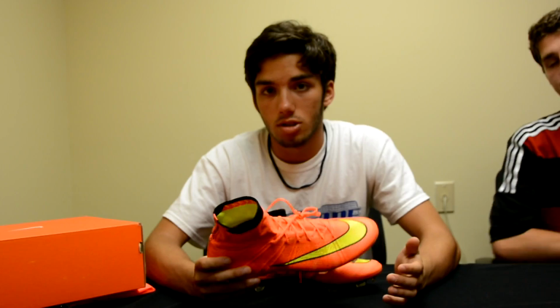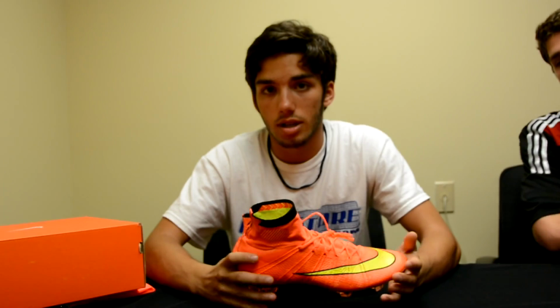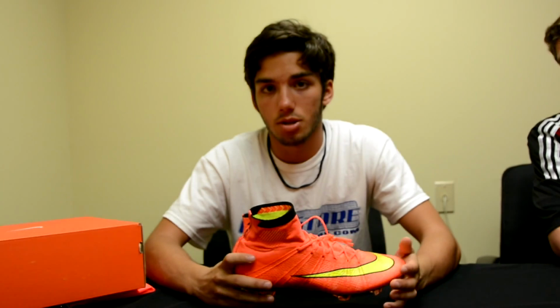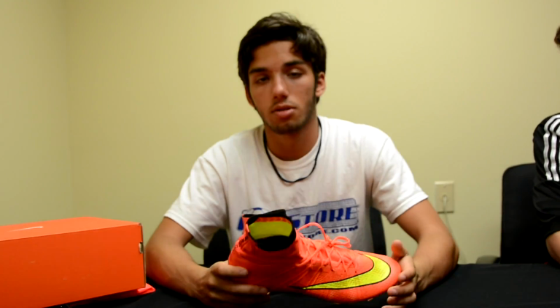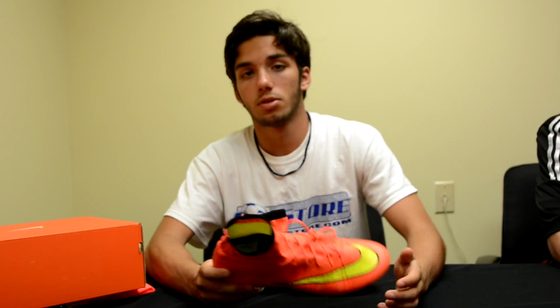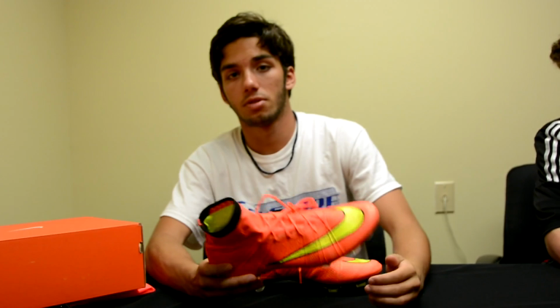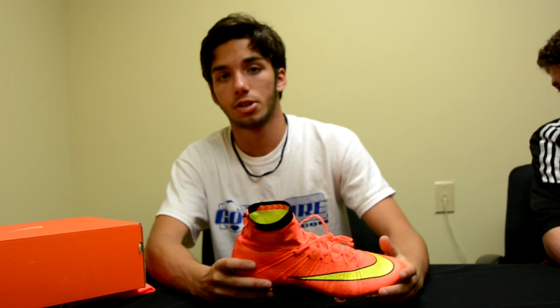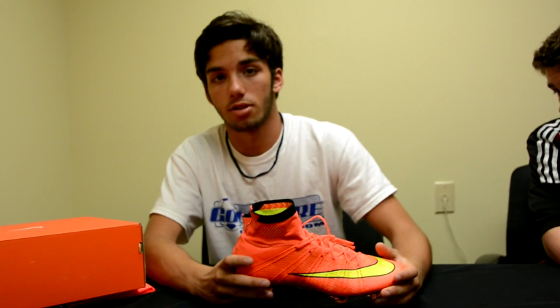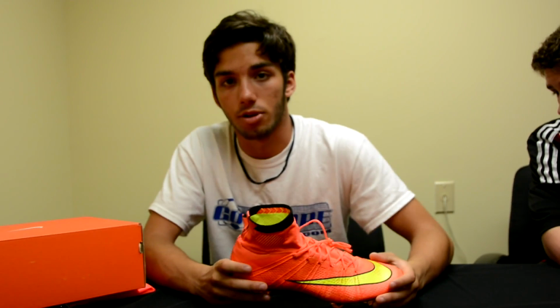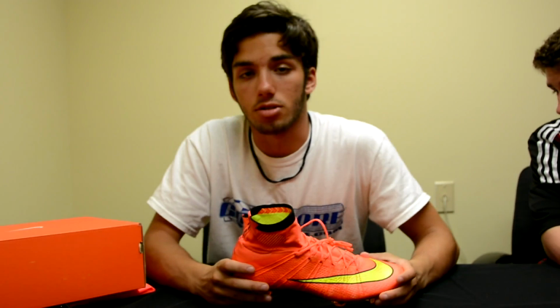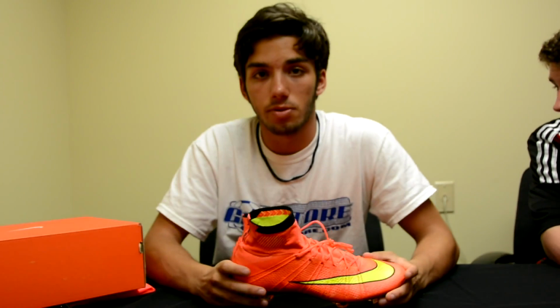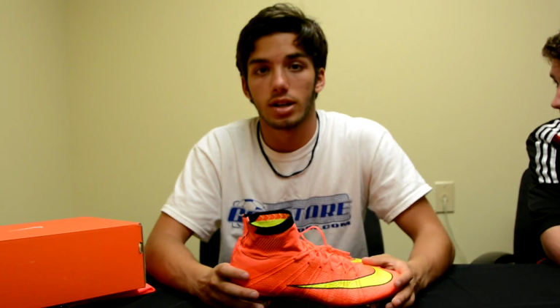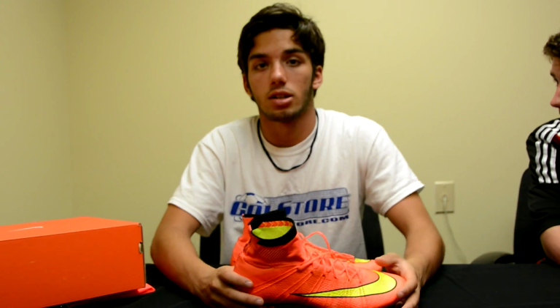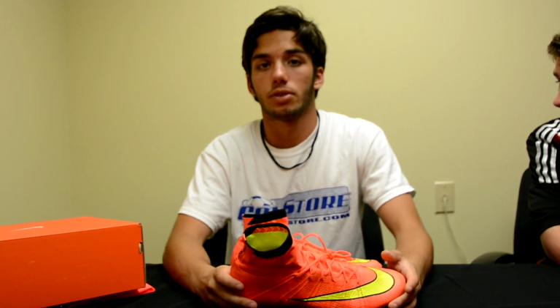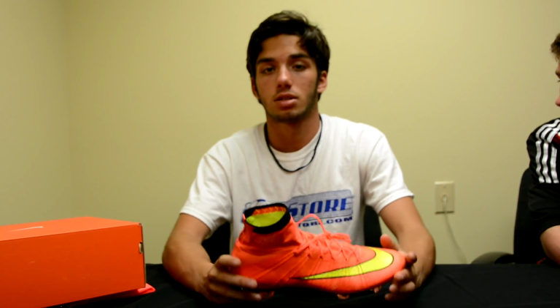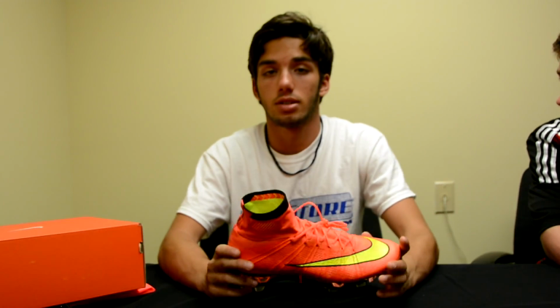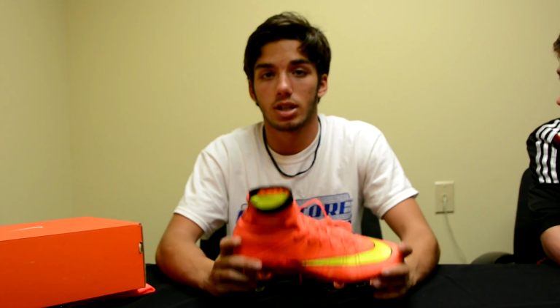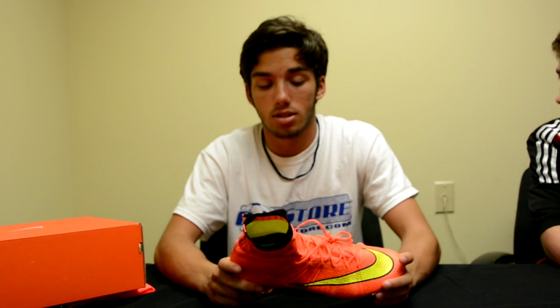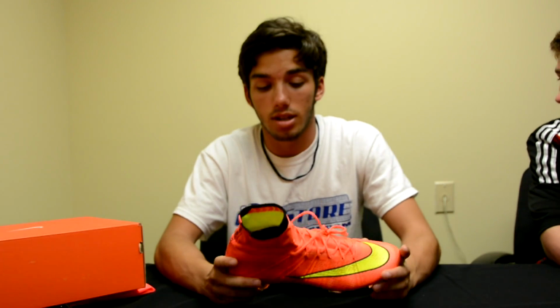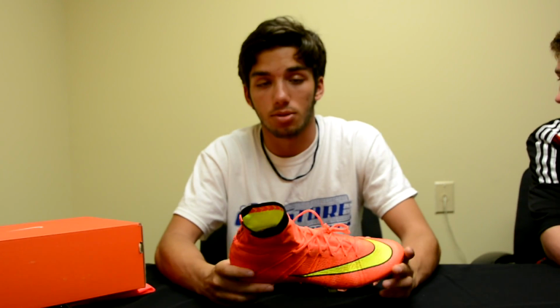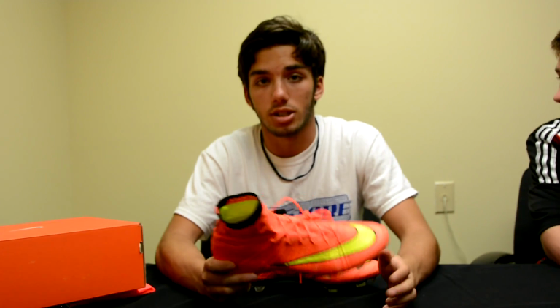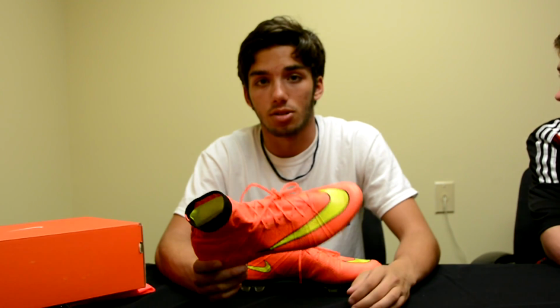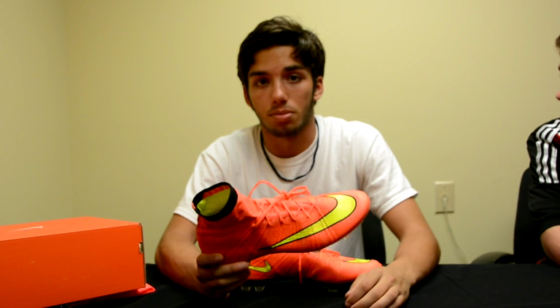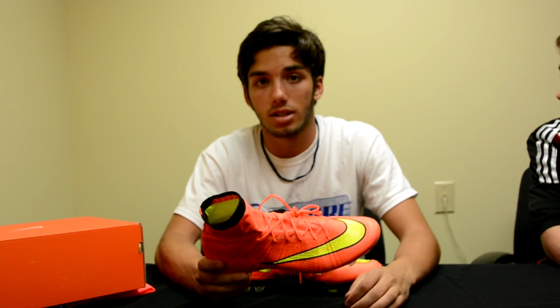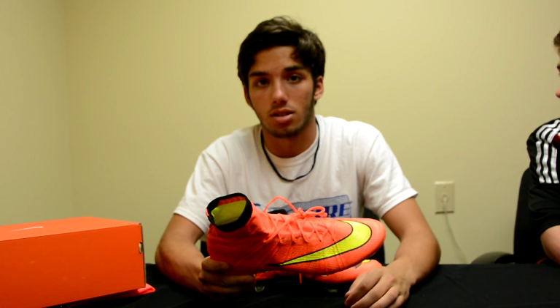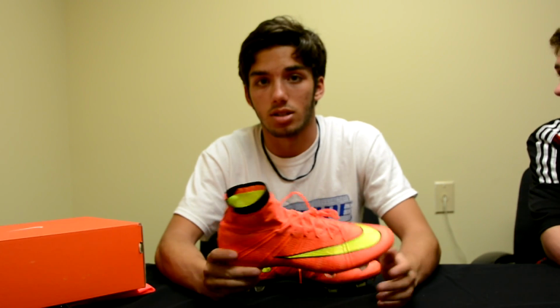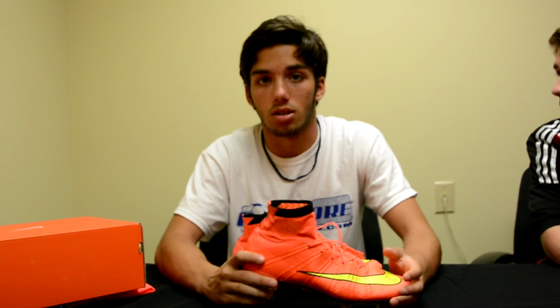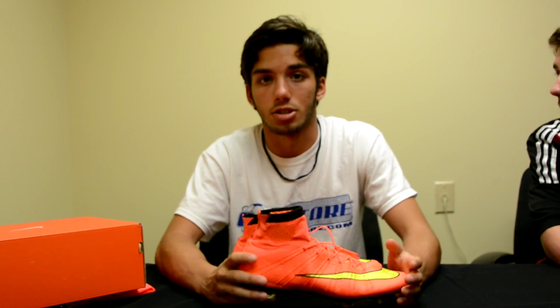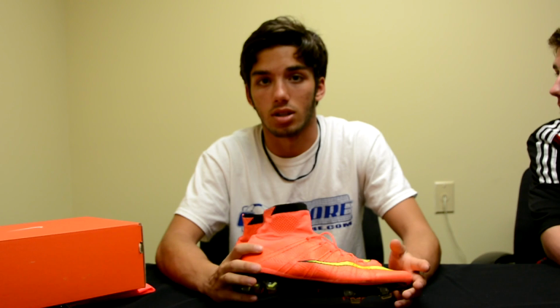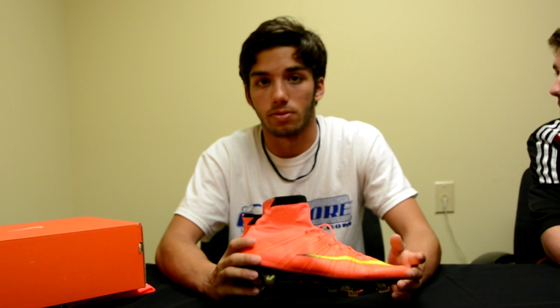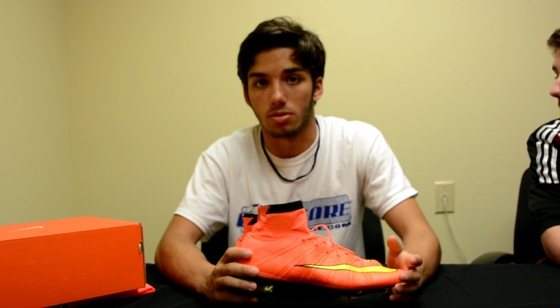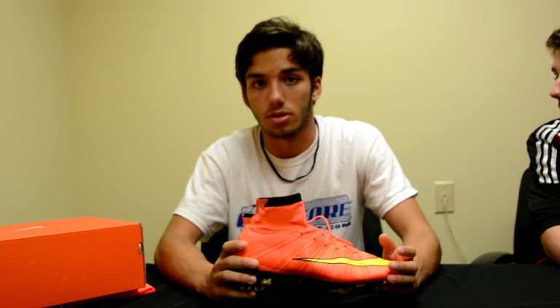So that was a quick review of some of the features of the new Mercurial Superfly. Now I'll give you guys some detailed shots, and then I'll let you take a look at the play test of these, and then I'll let you know how they perform on the field.